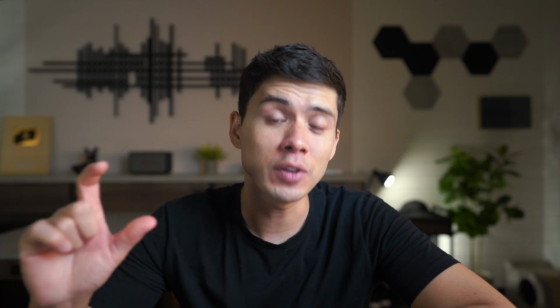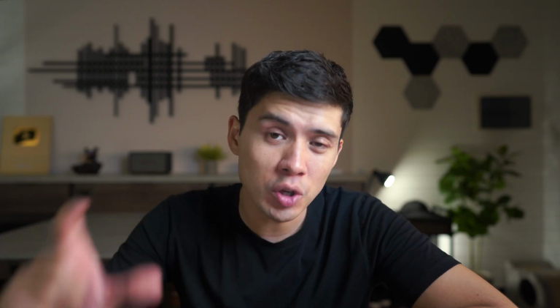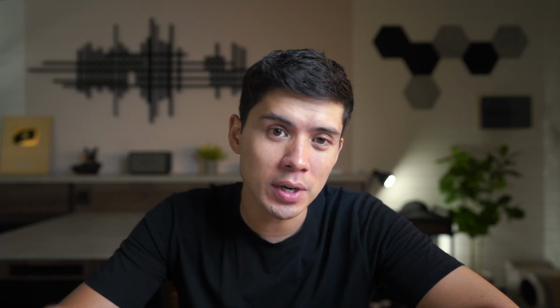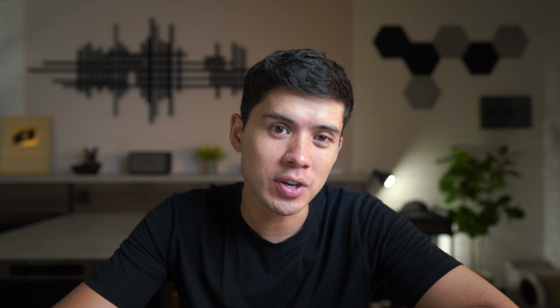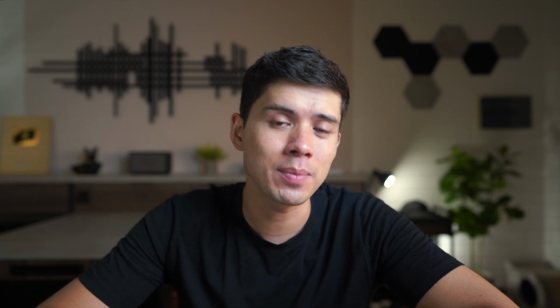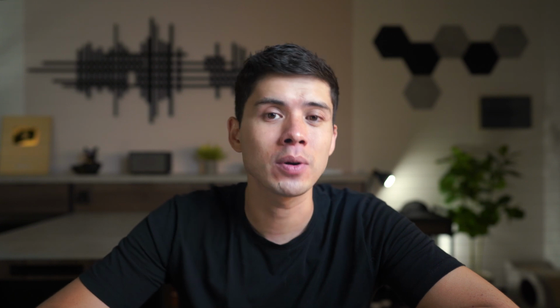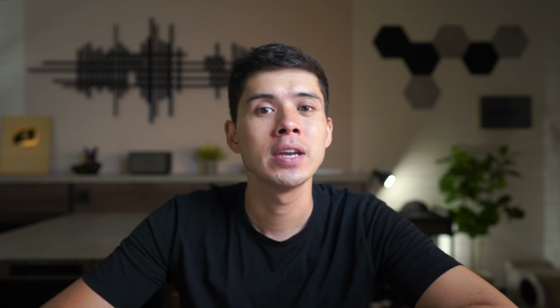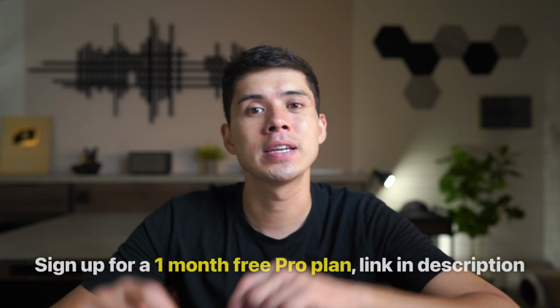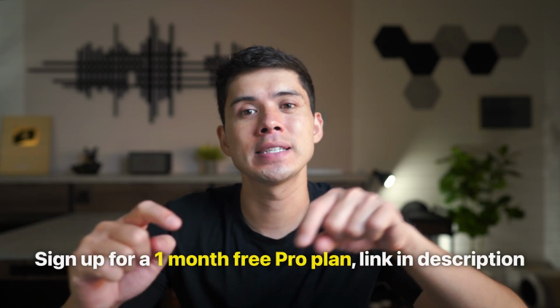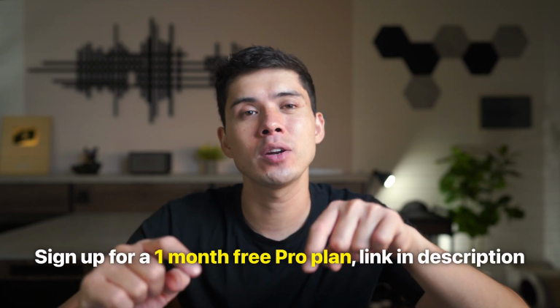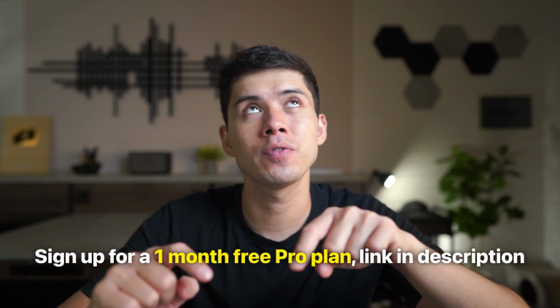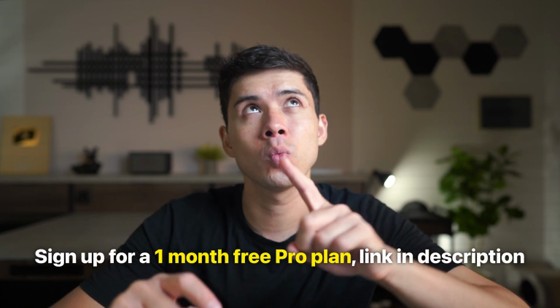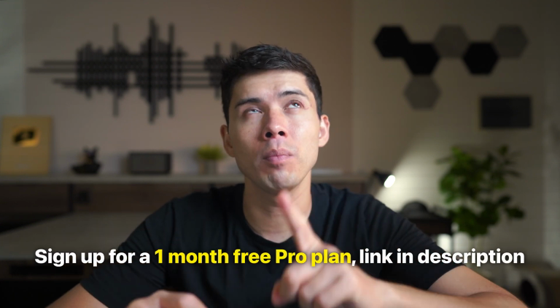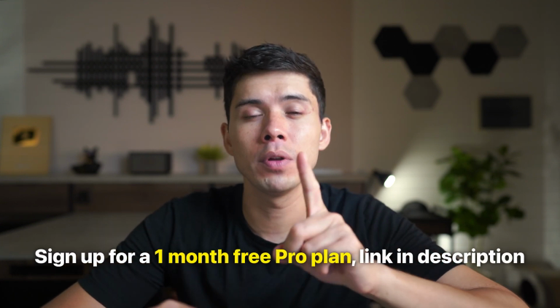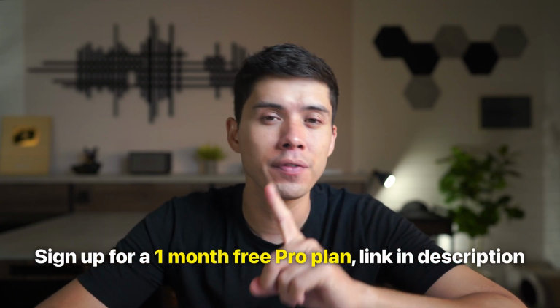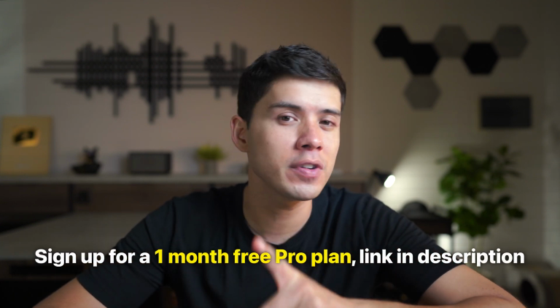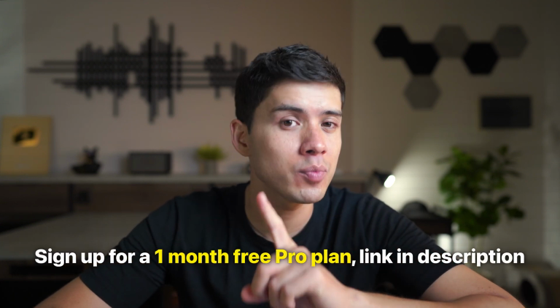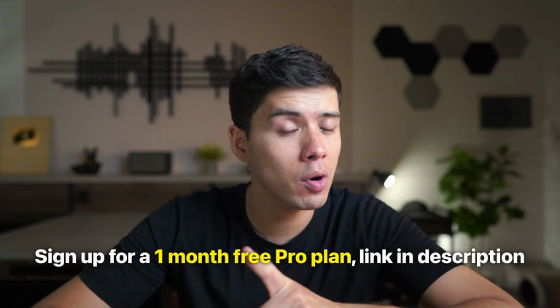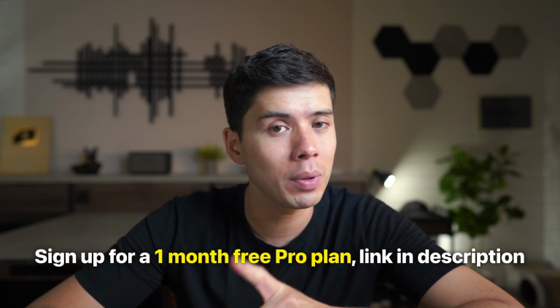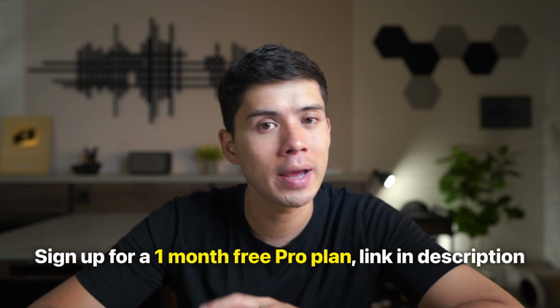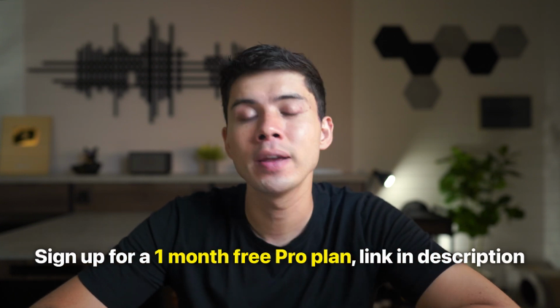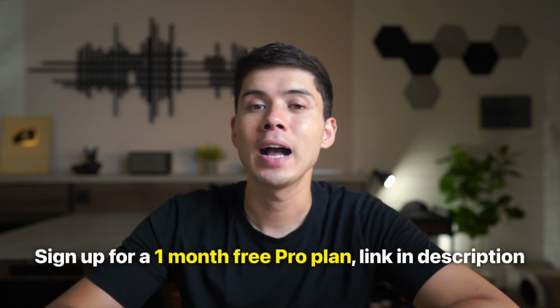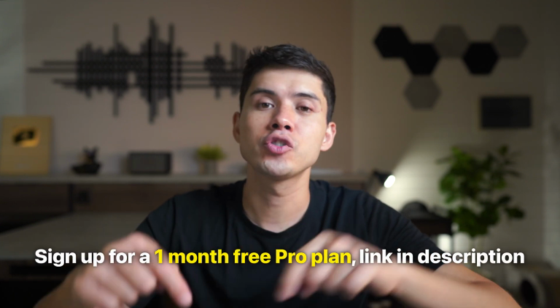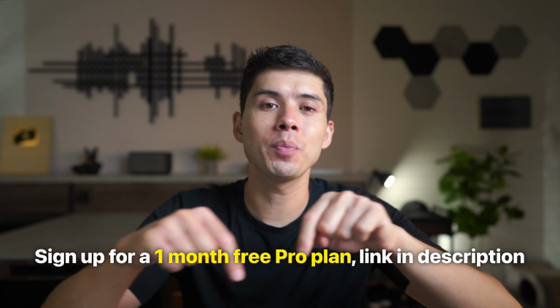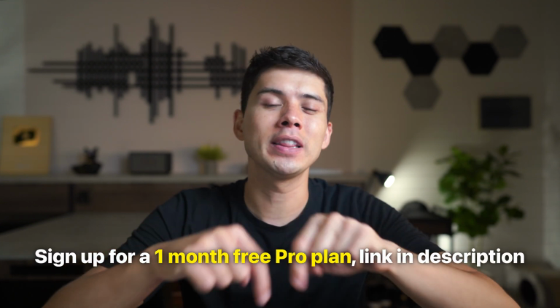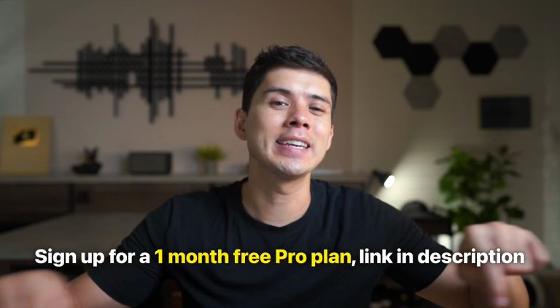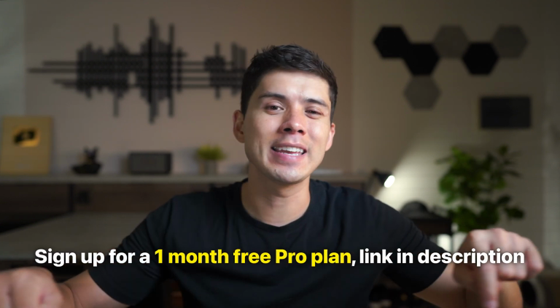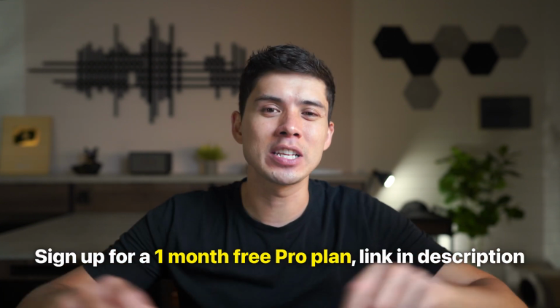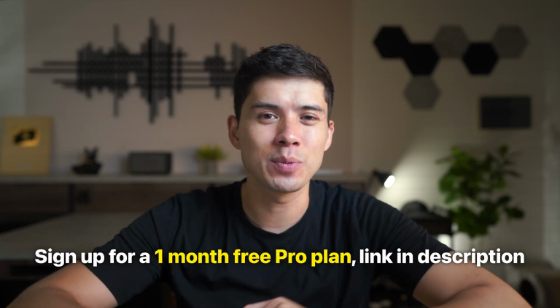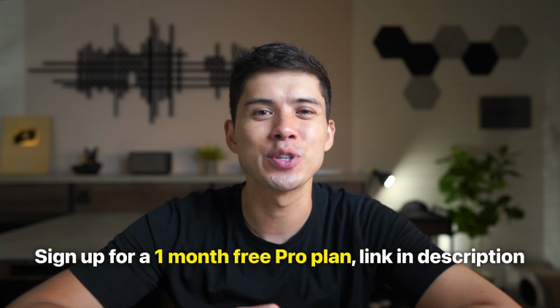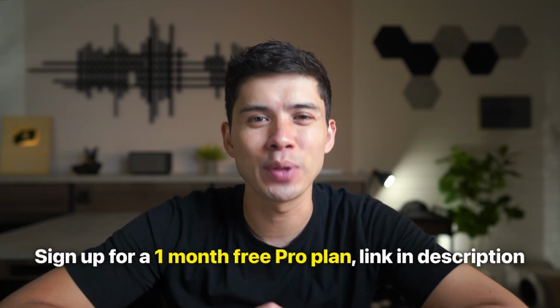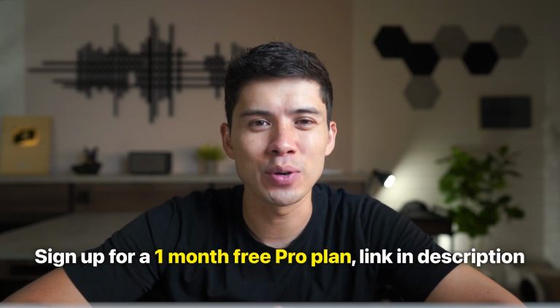Make is a really useful automation platform where you can automate tasks and workflows relatively easily without doing any coding. If you want to try it out, you can sign up for a one-month free pro plan — I'll drop a link in the description below.